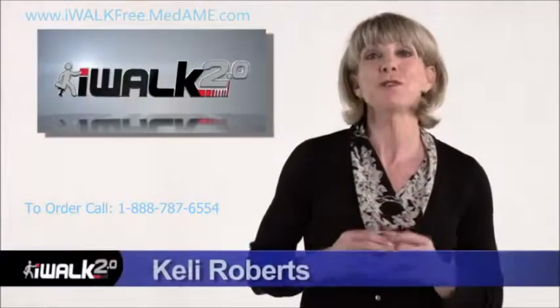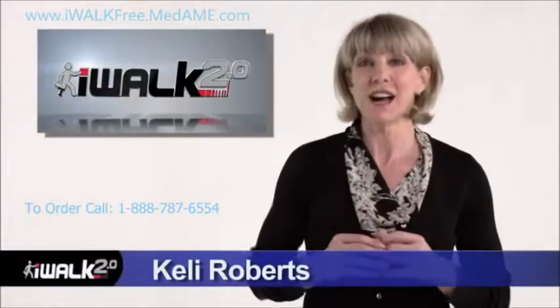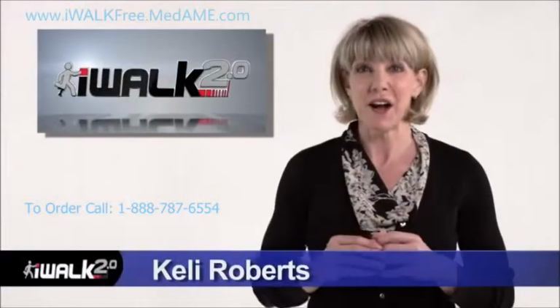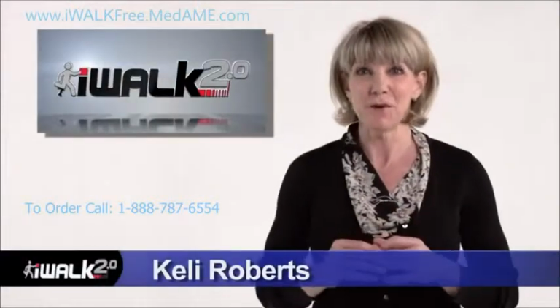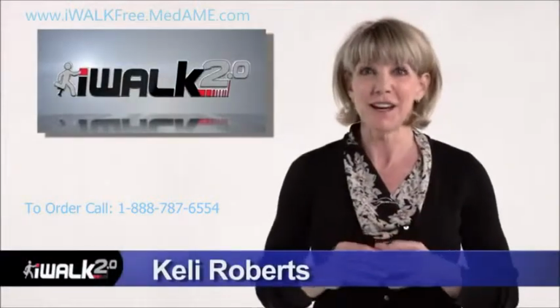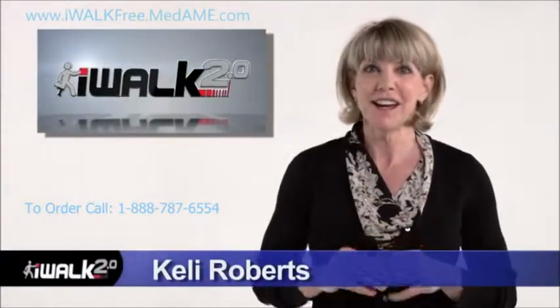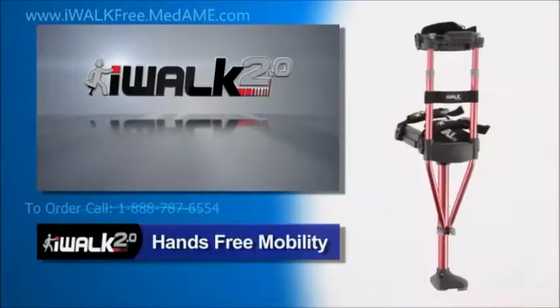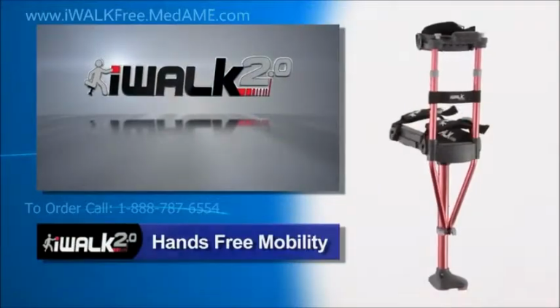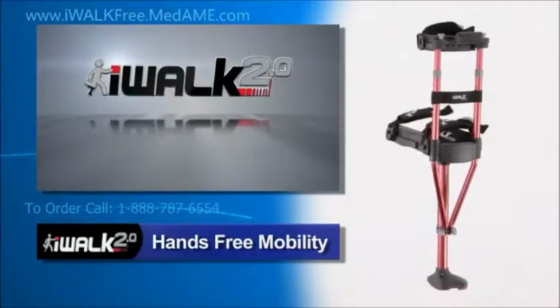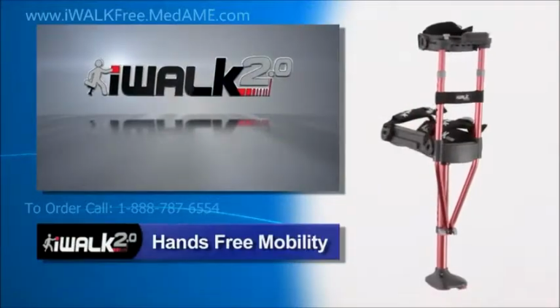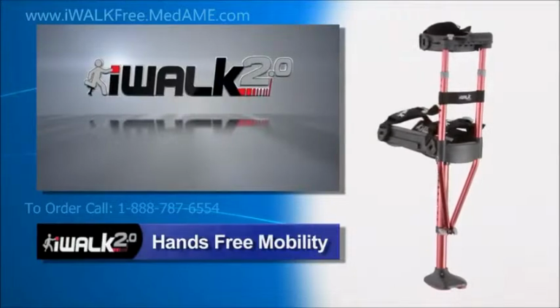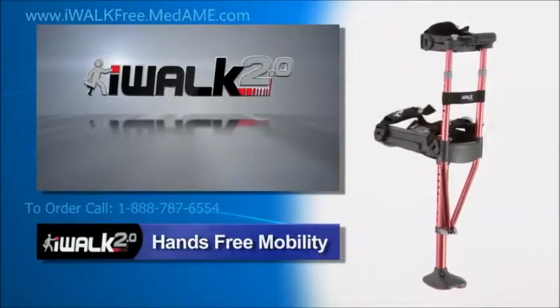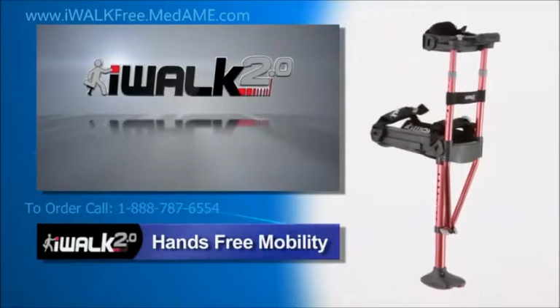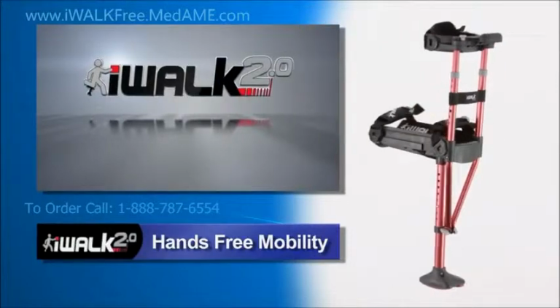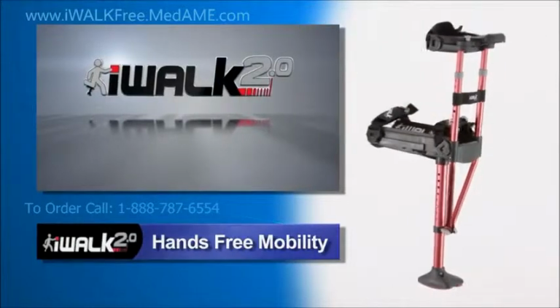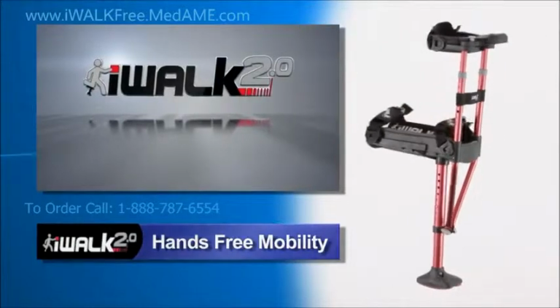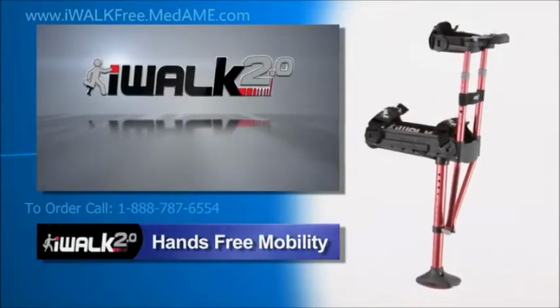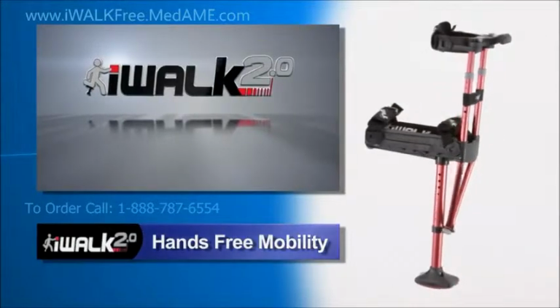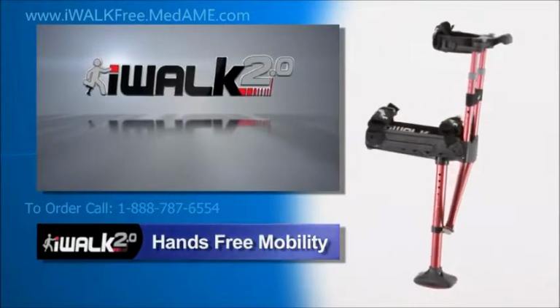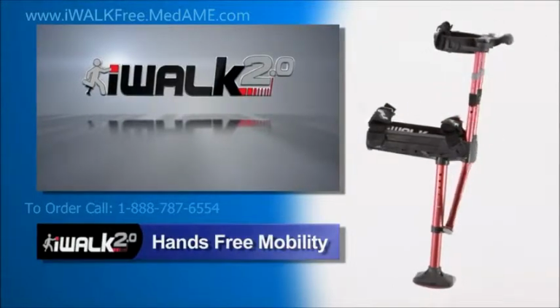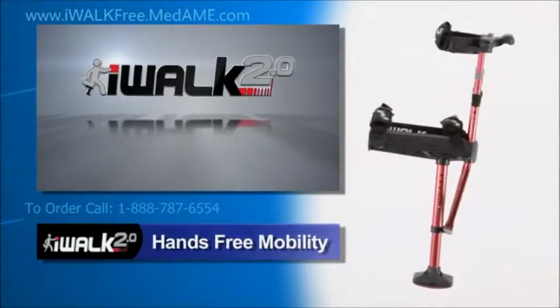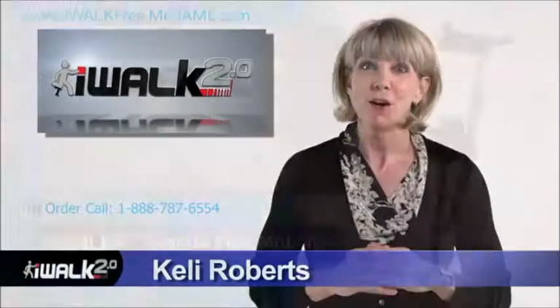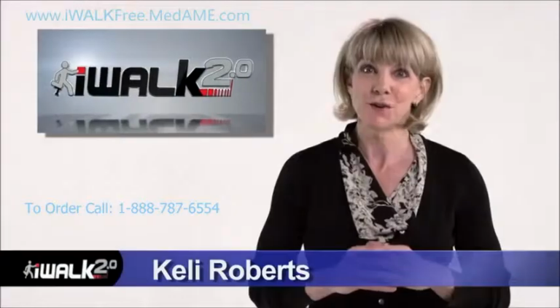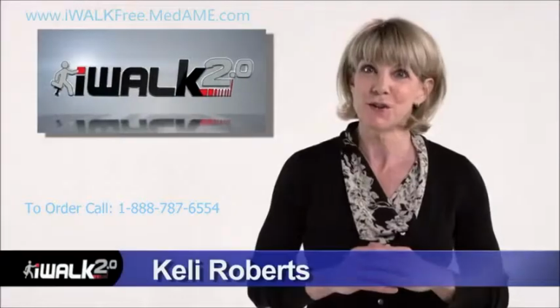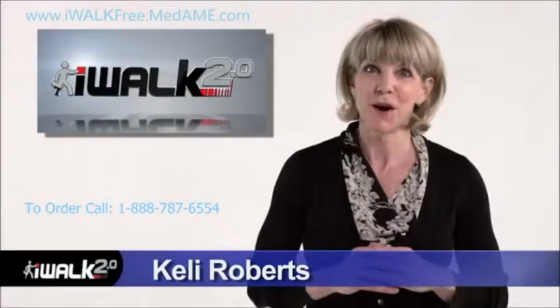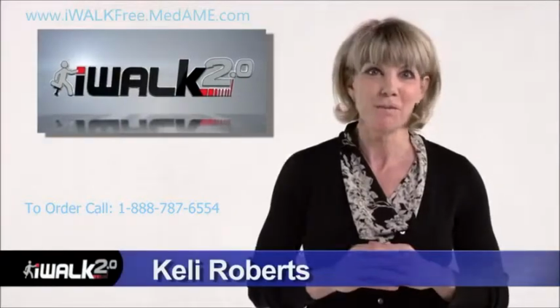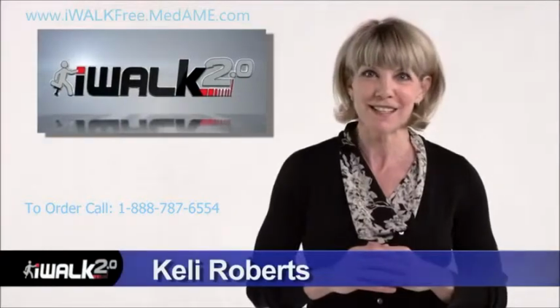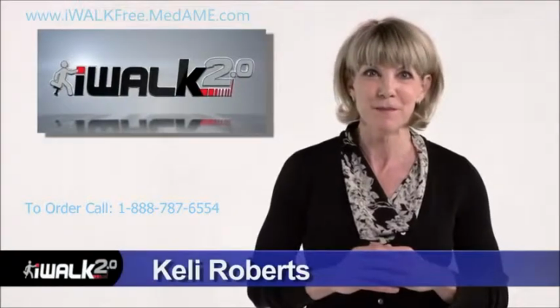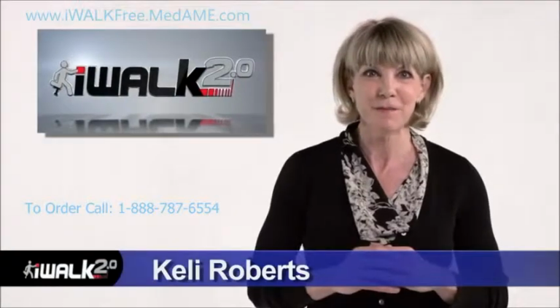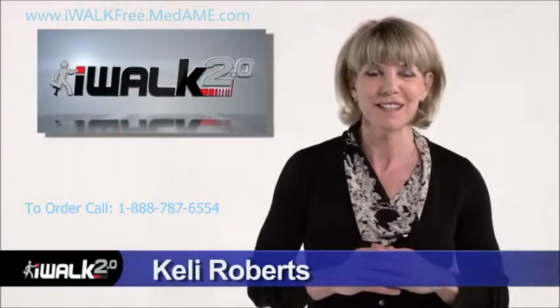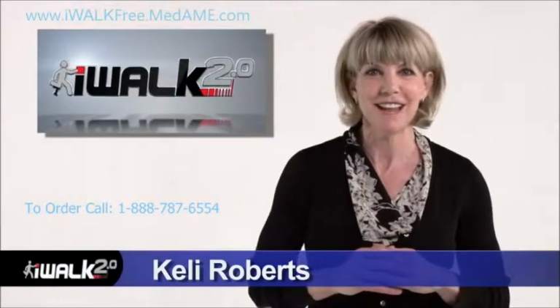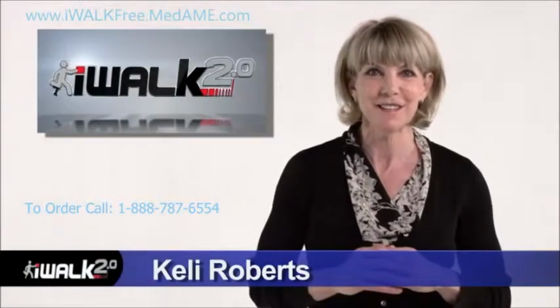Before you start iWalking, check out the next video where I help you custom fit your iWalk to assure maximum comfort and safety.